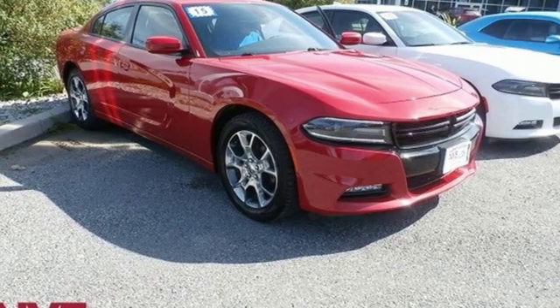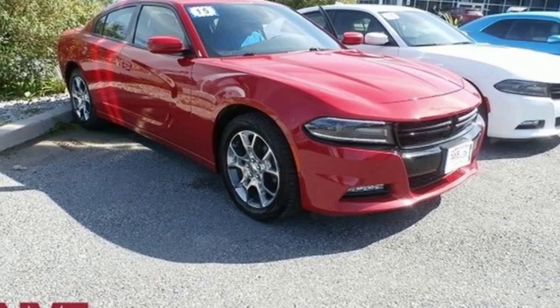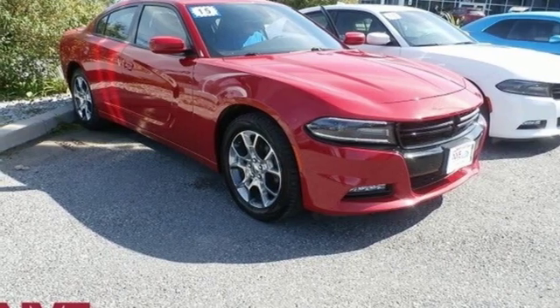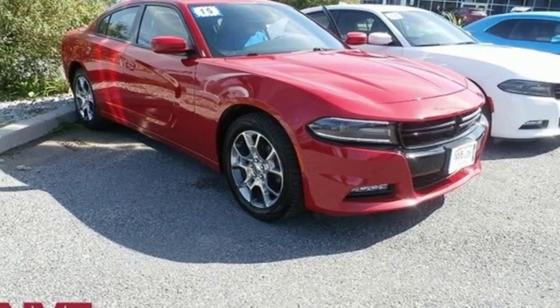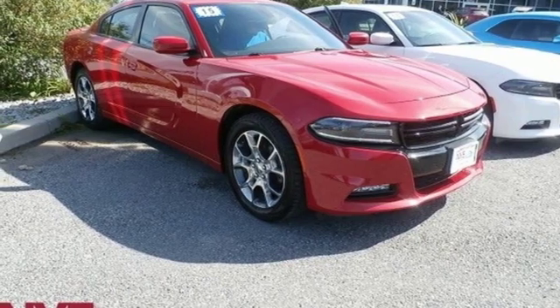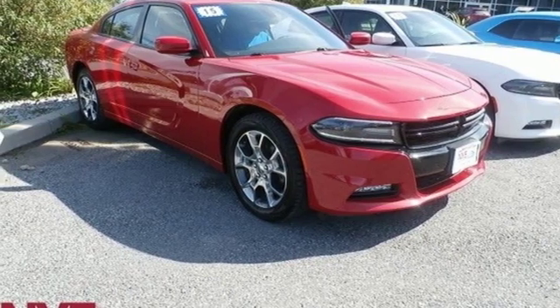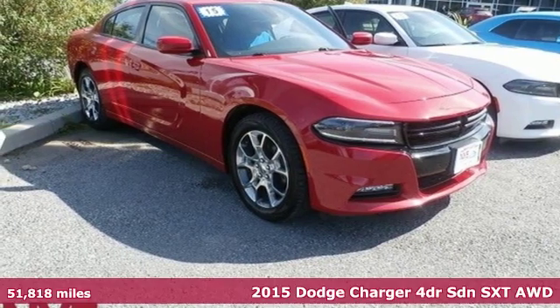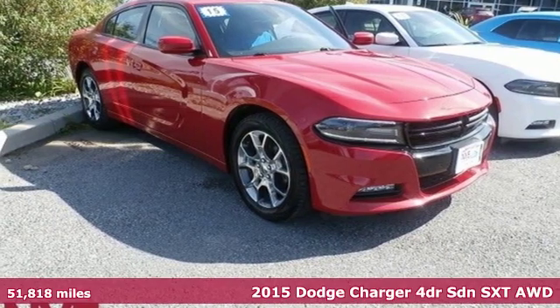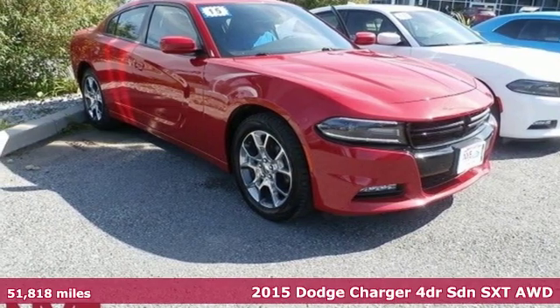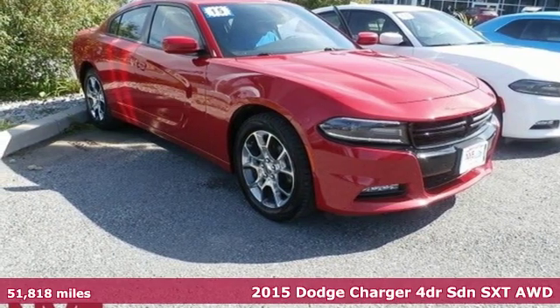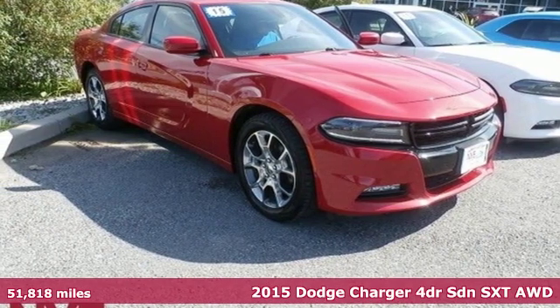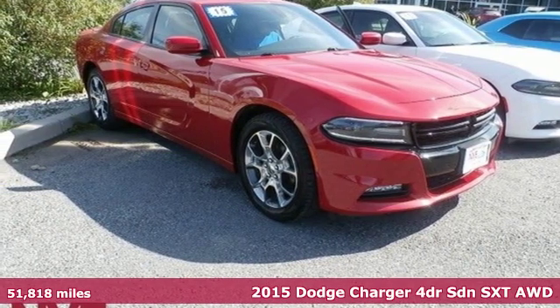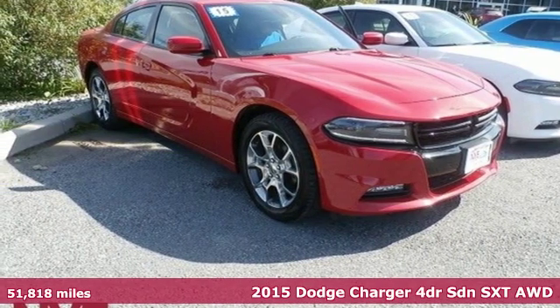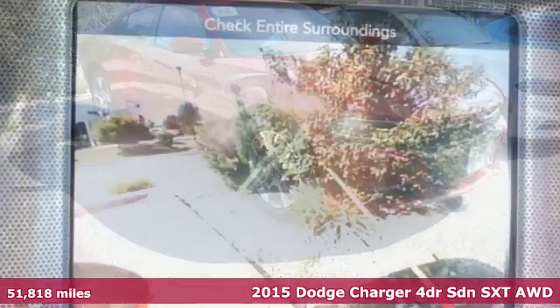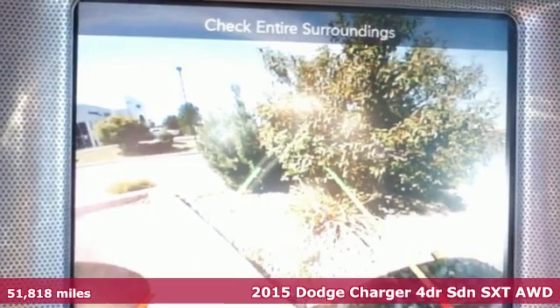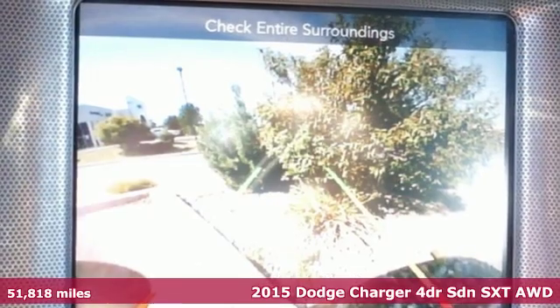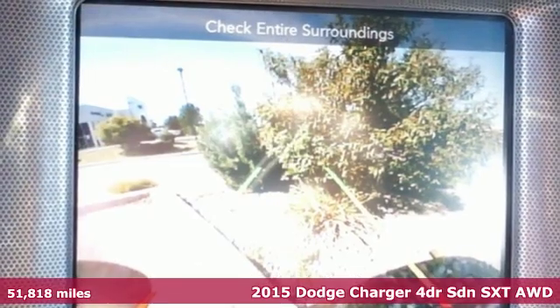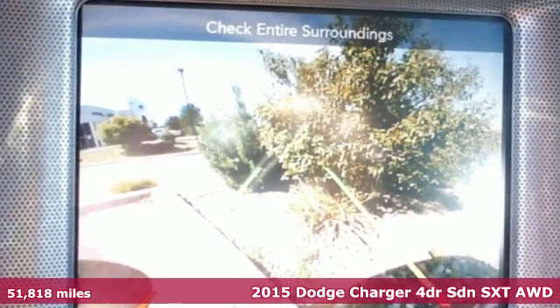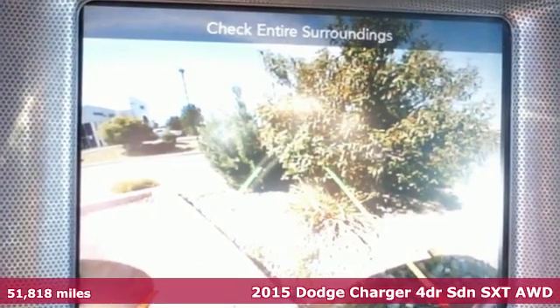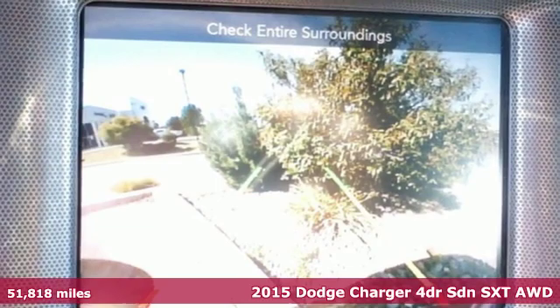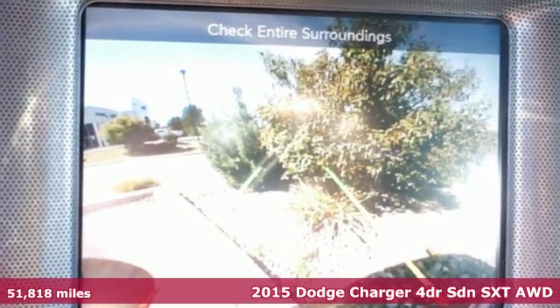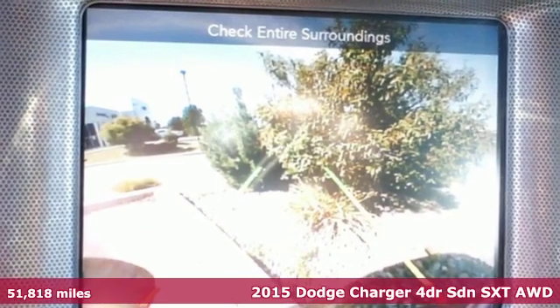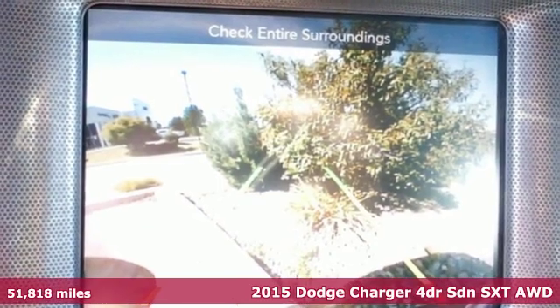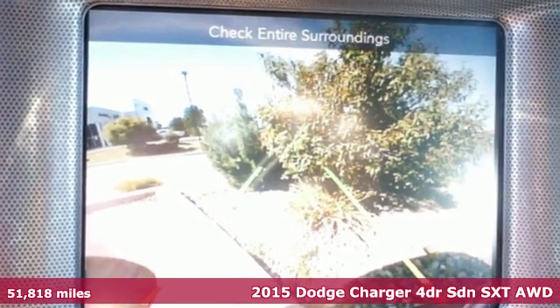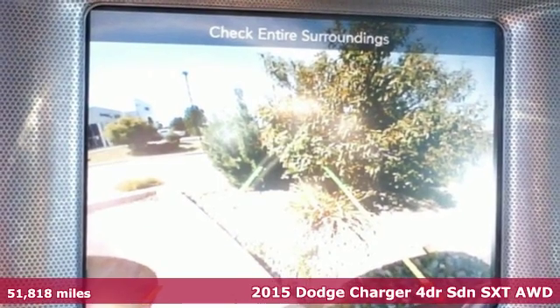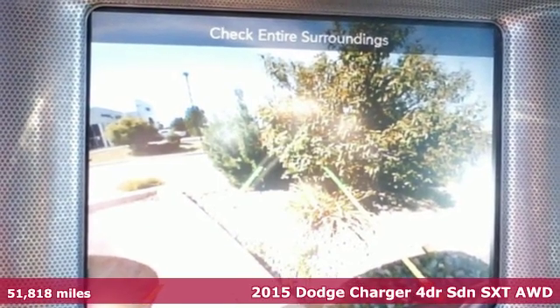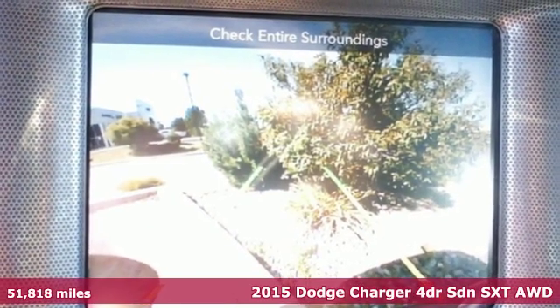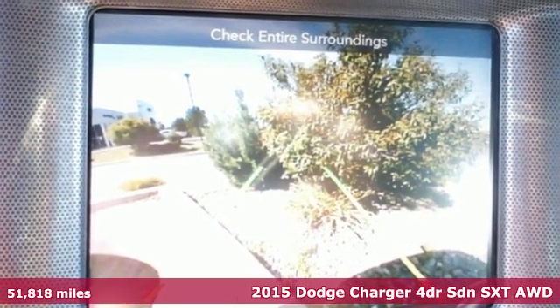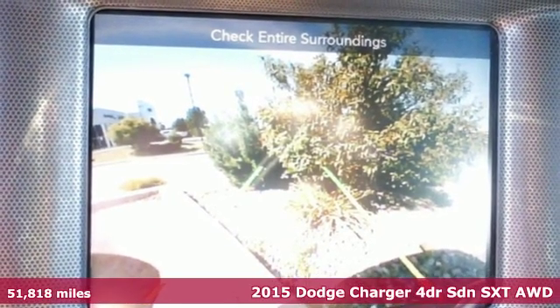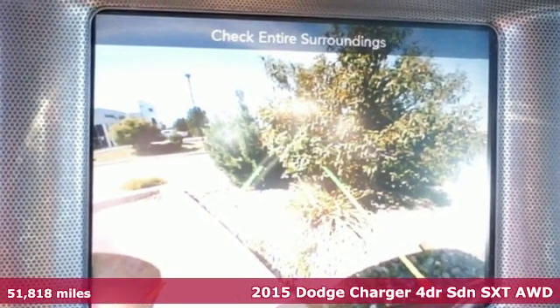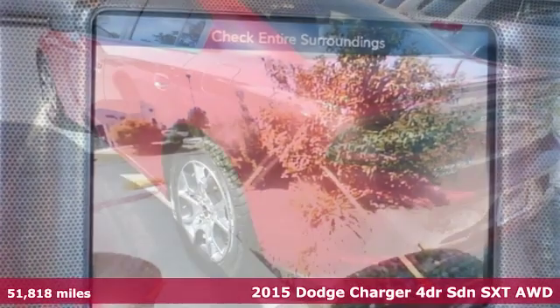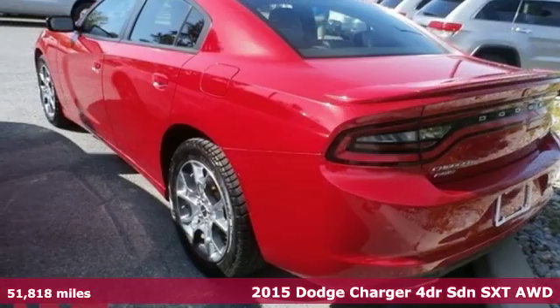Here's a 2015 Dodge Charger. Get ready to unleash raw power from a car that has always turned heads.